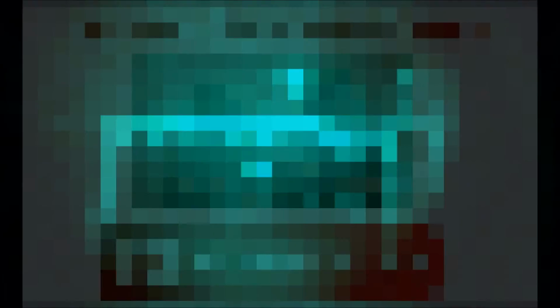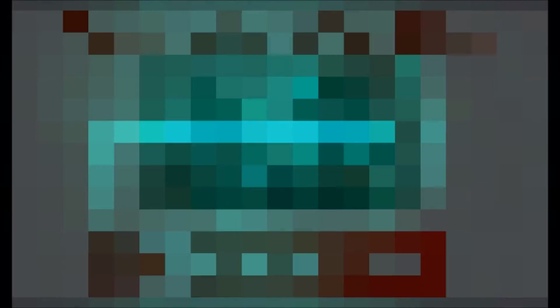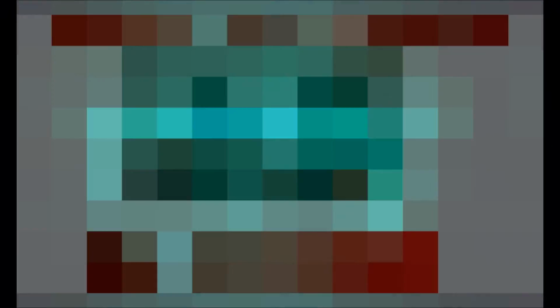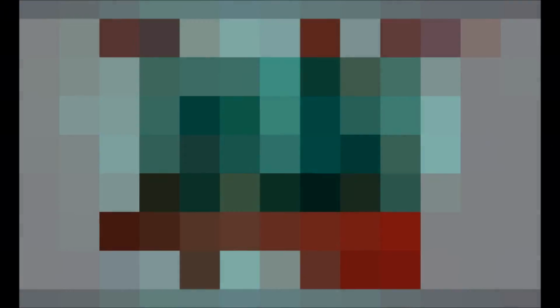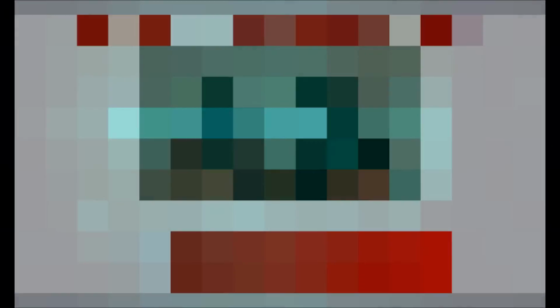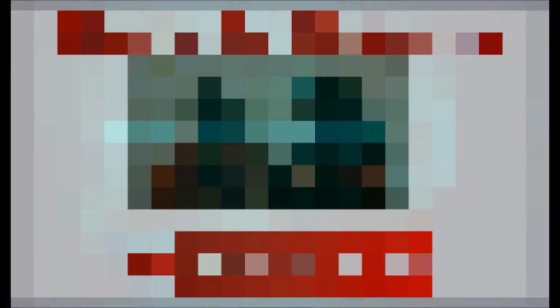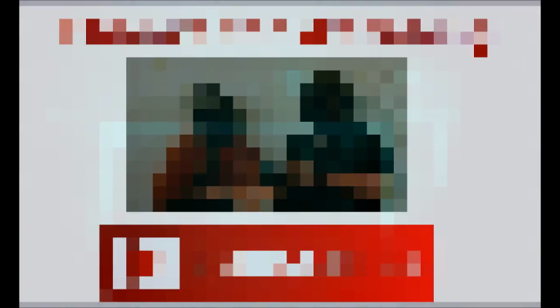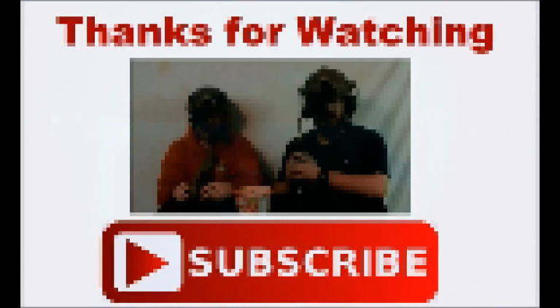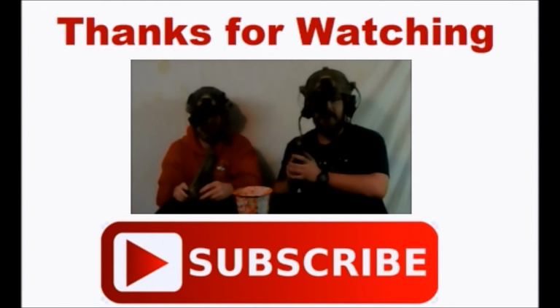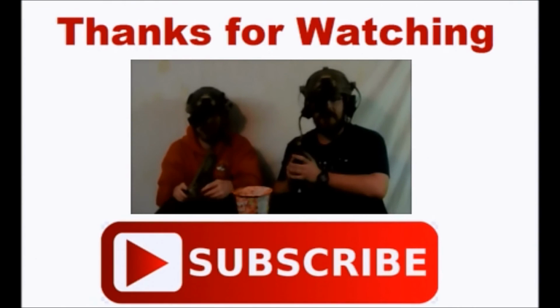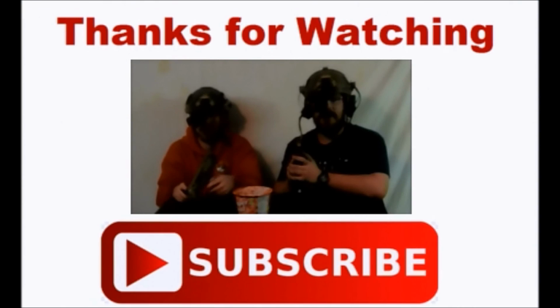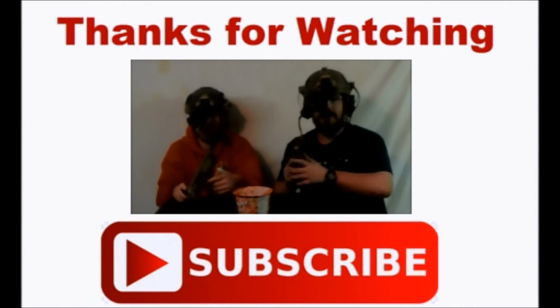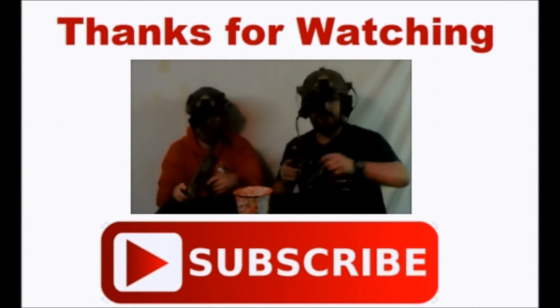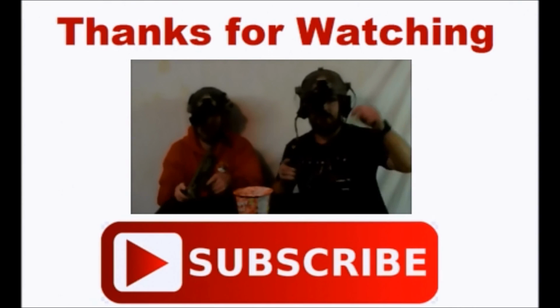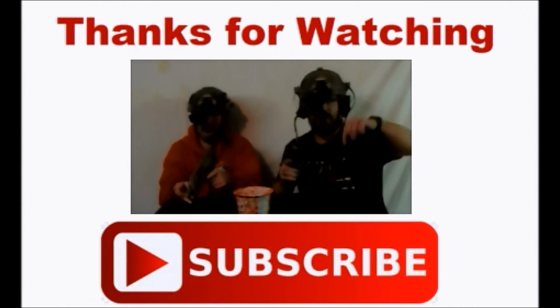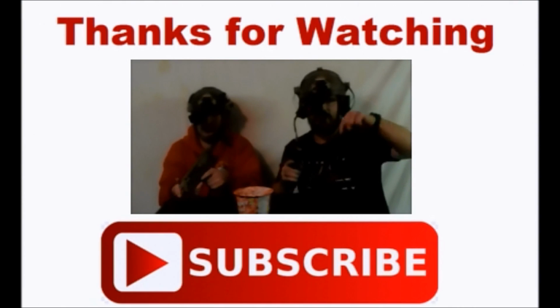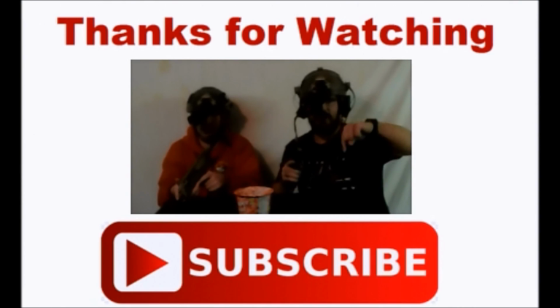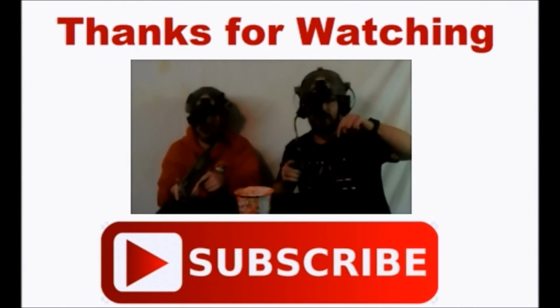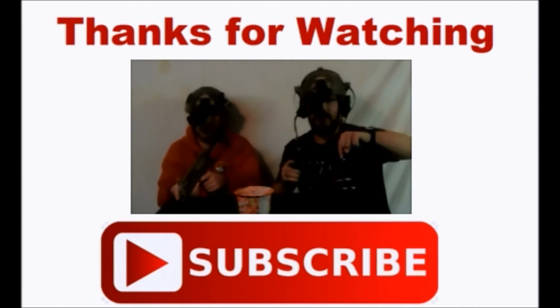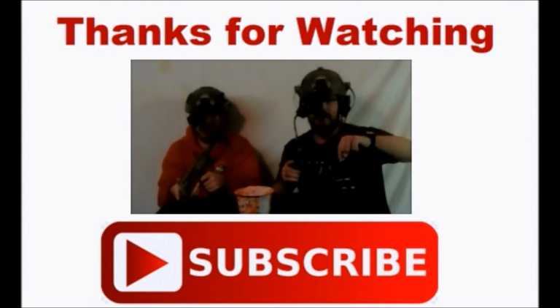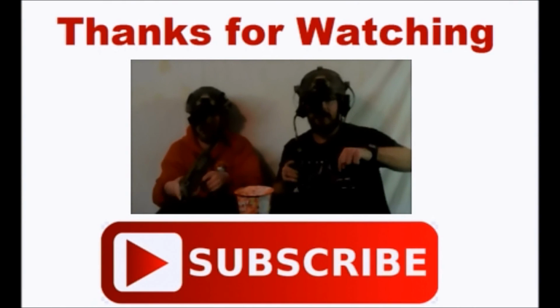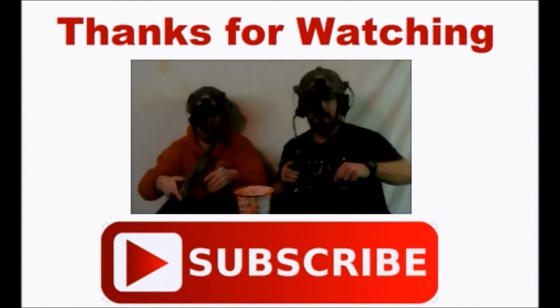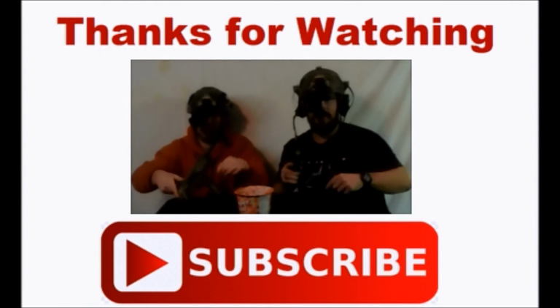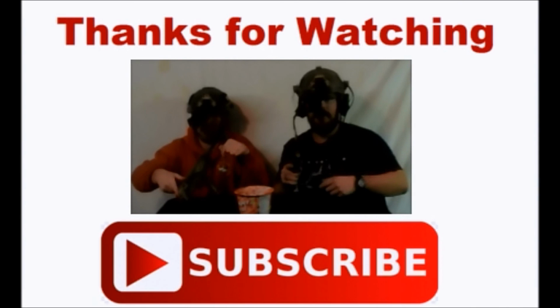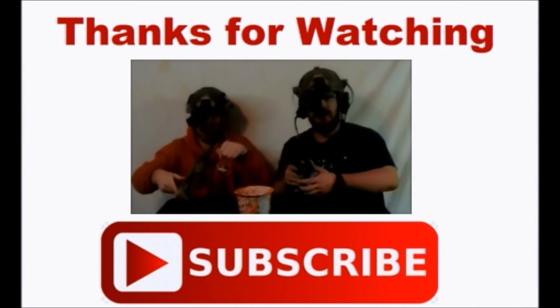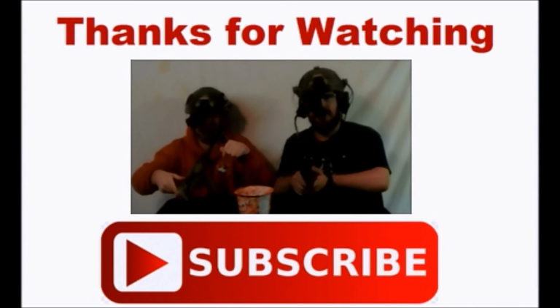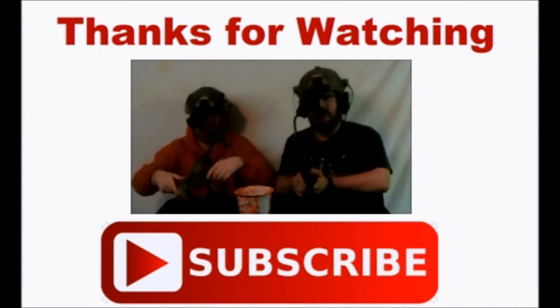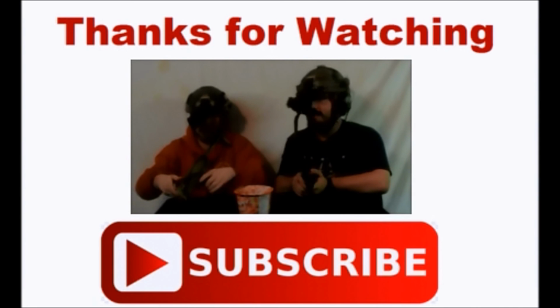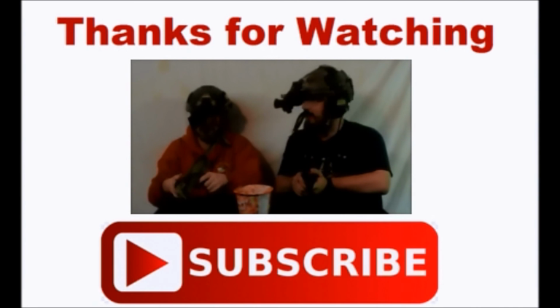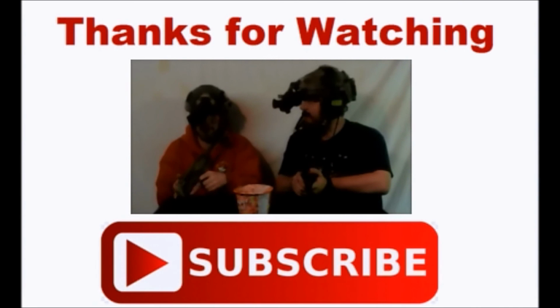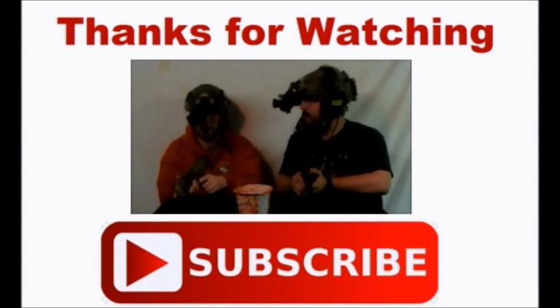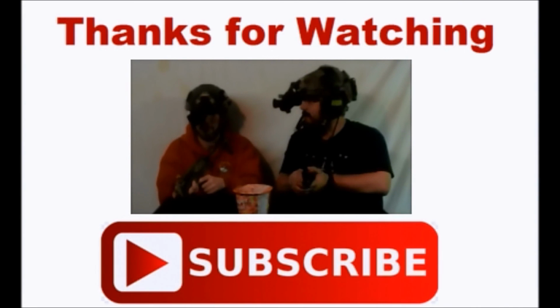Hope you liked the video. If you've got any questions, feel free to leave a comment down below, and don't forget to like and subscribe.